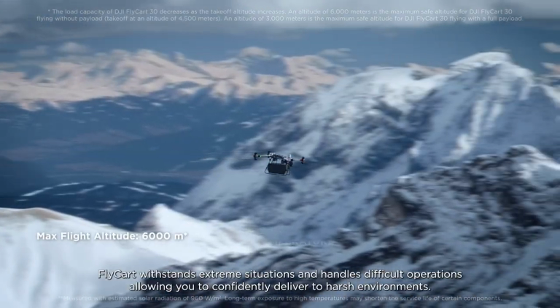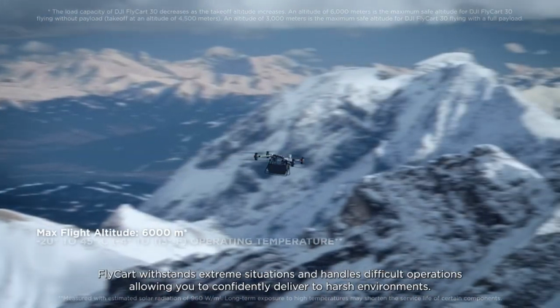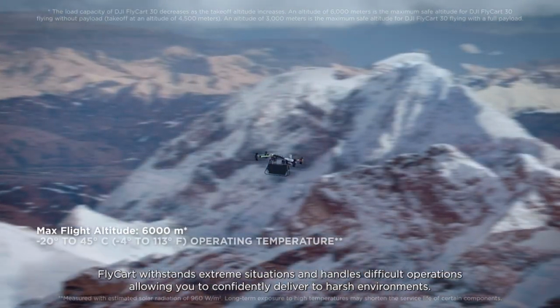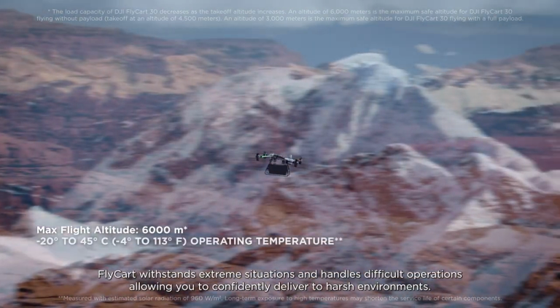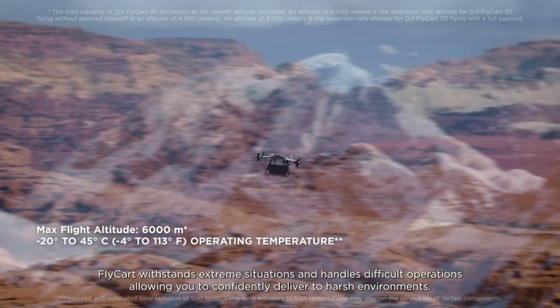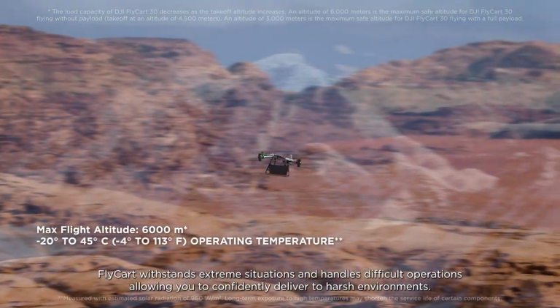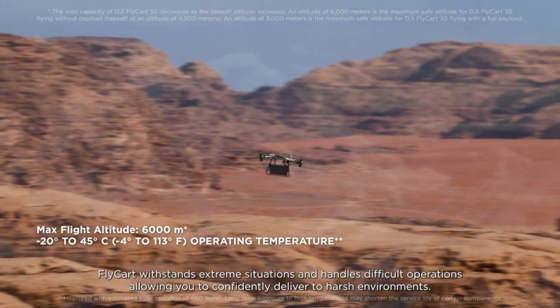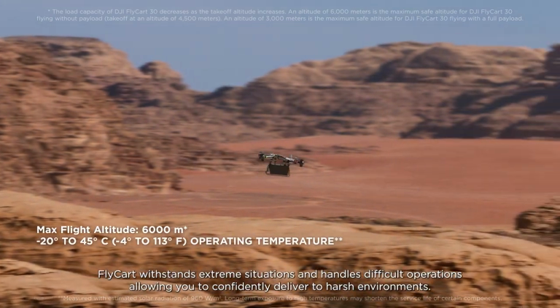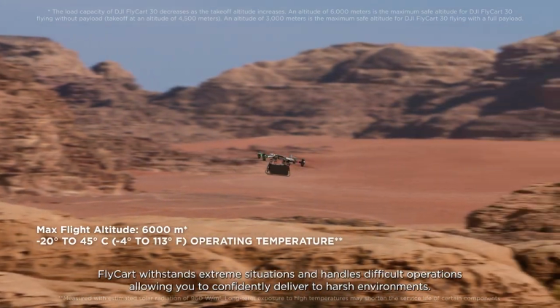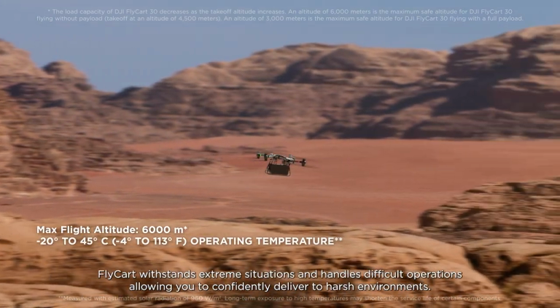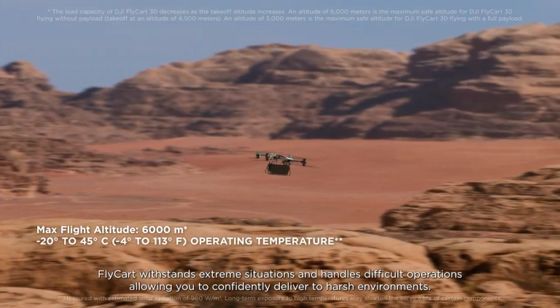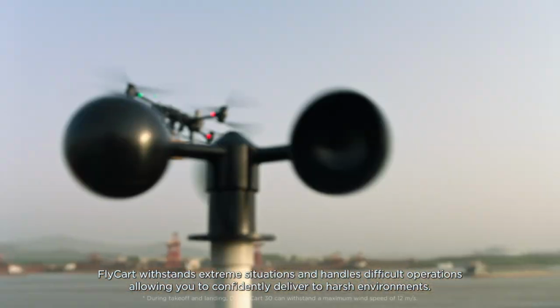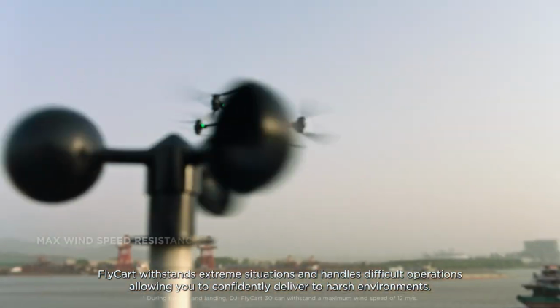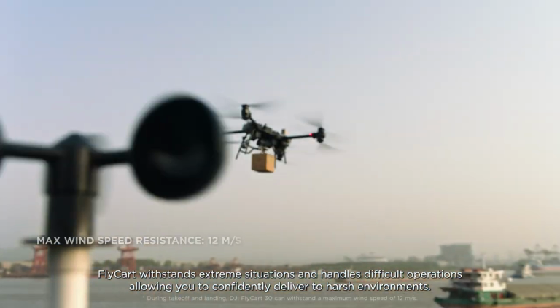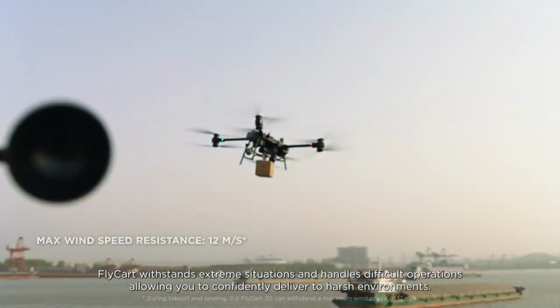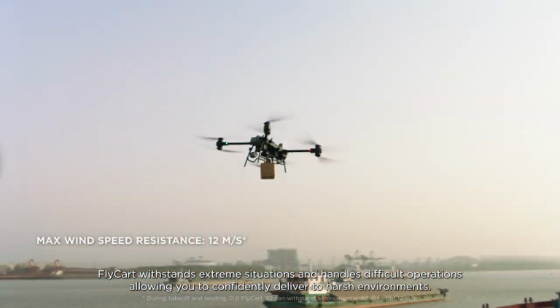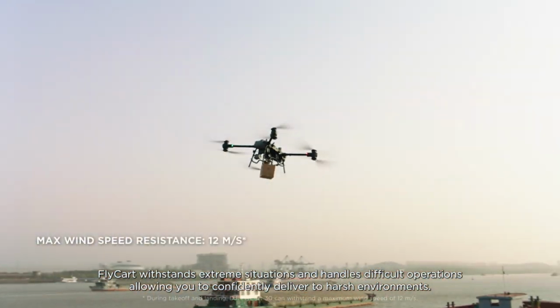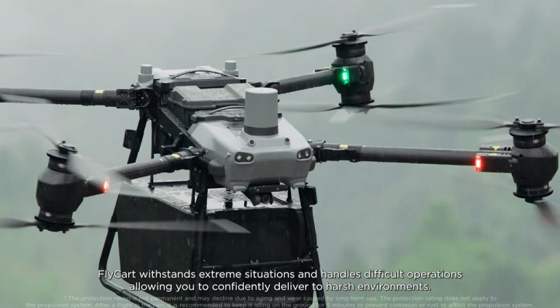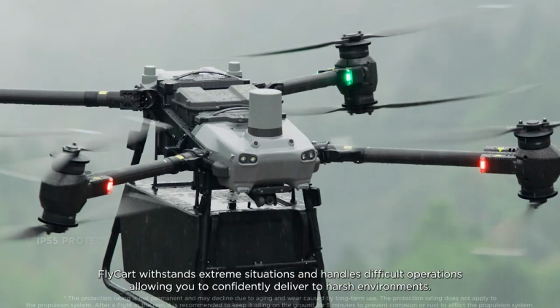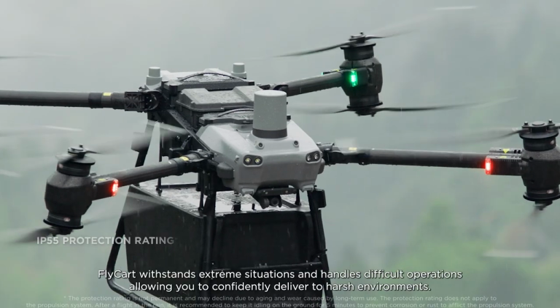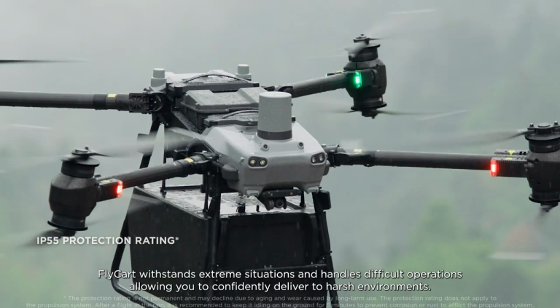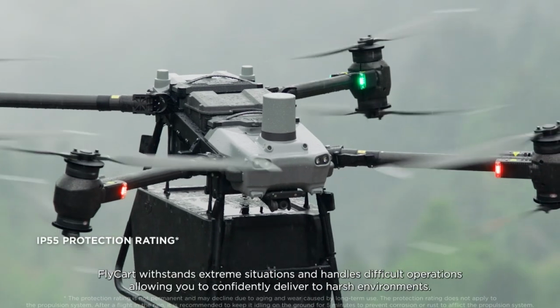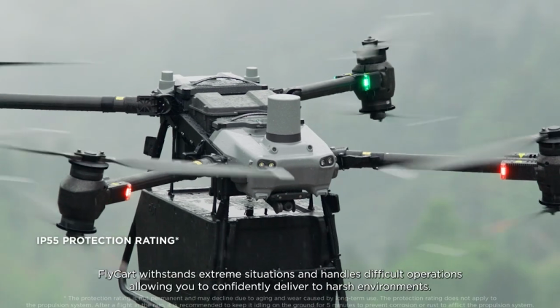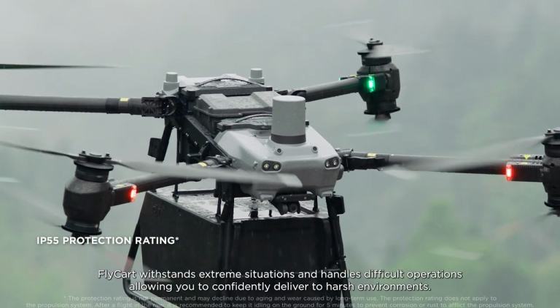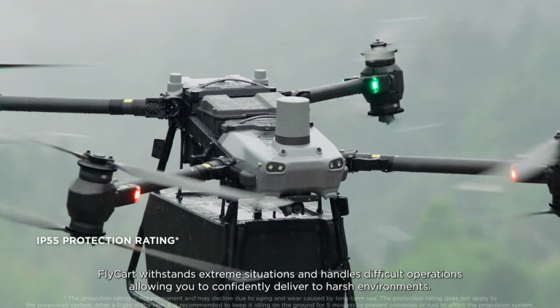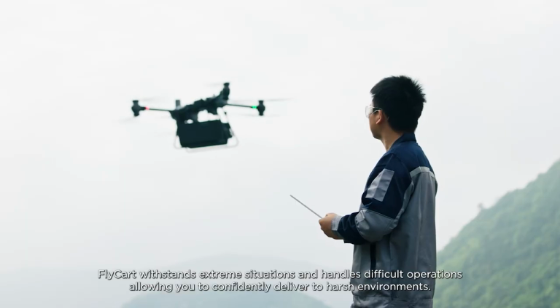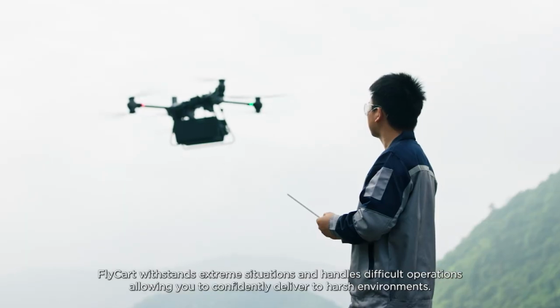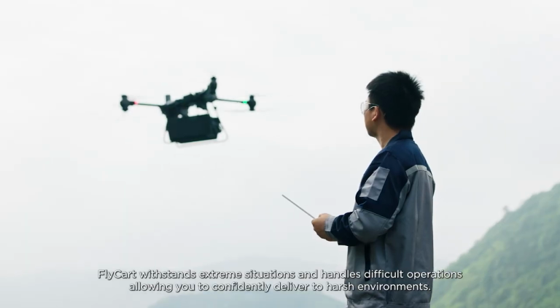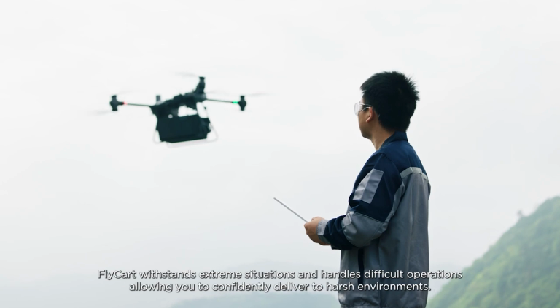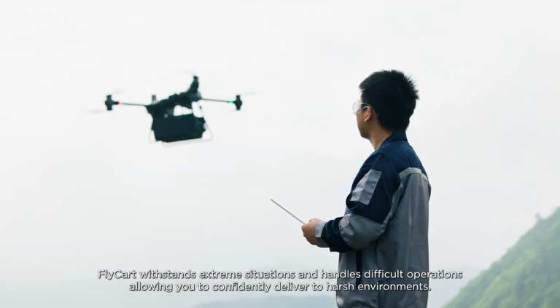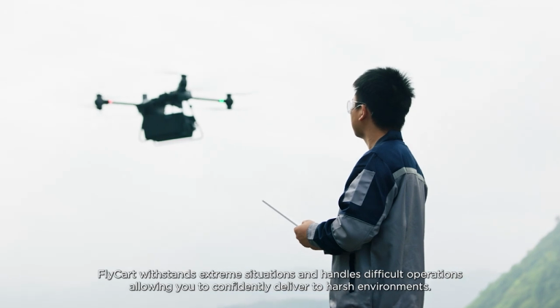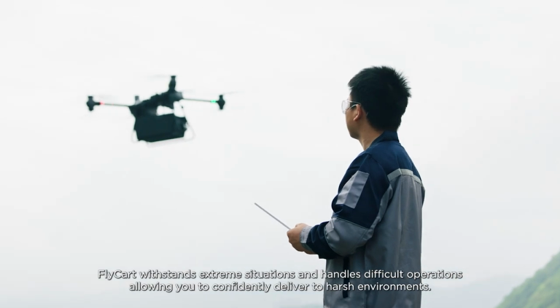Flycart 30 withstands extreme situations and handles difficult operations, allowing you to confidently deliver to harsh environments.